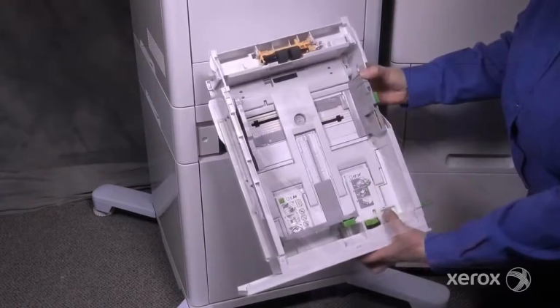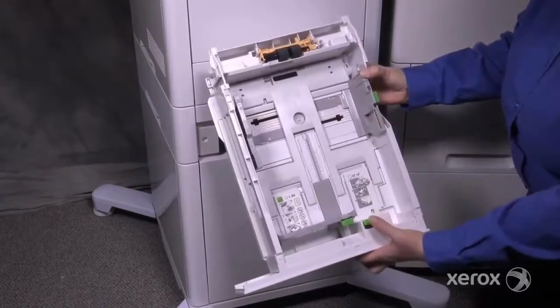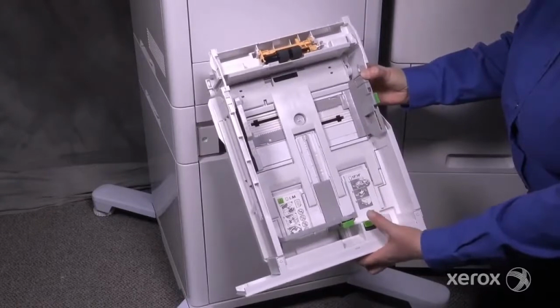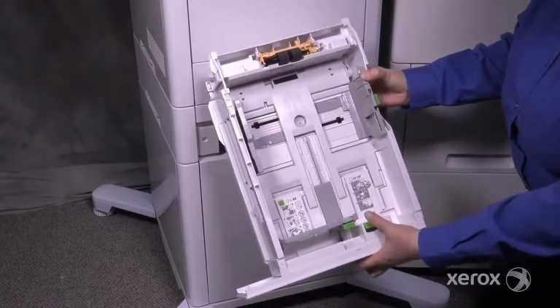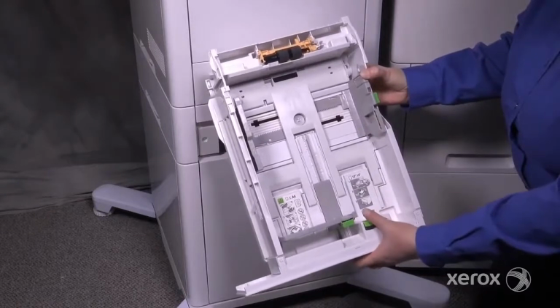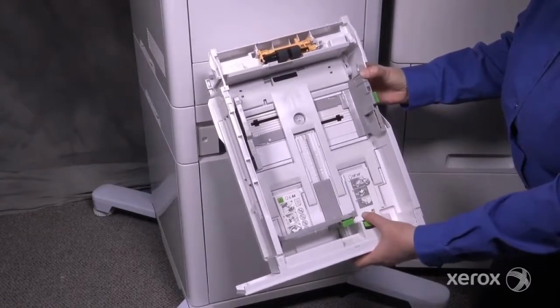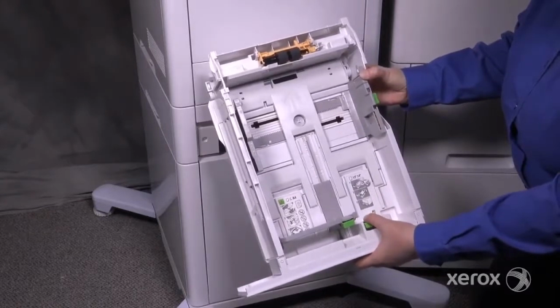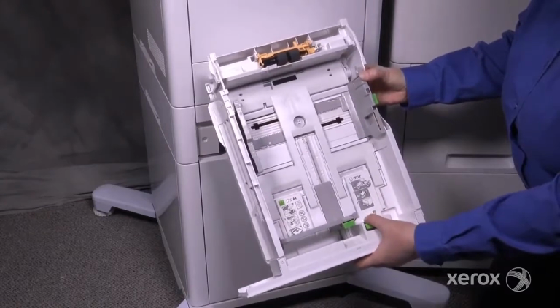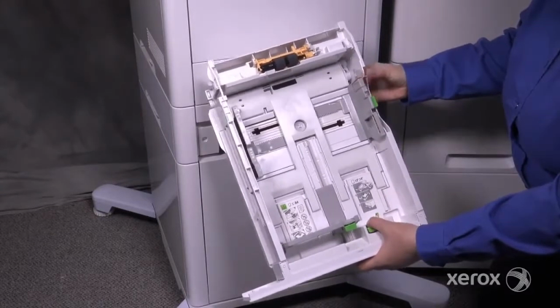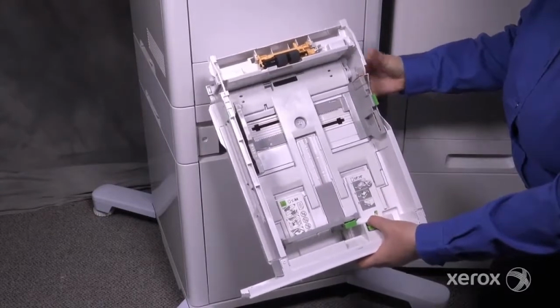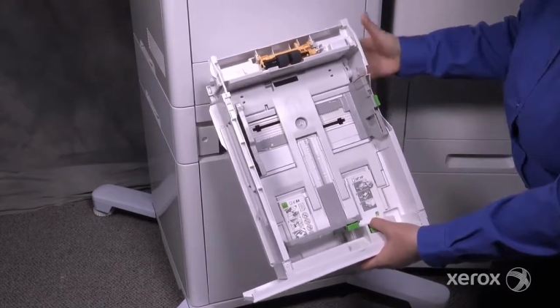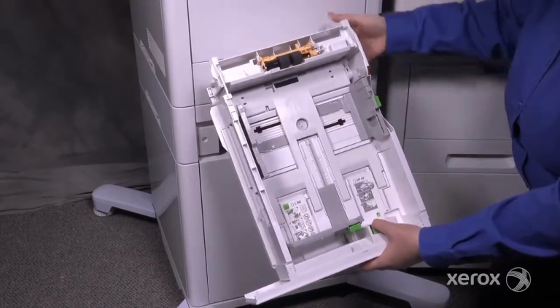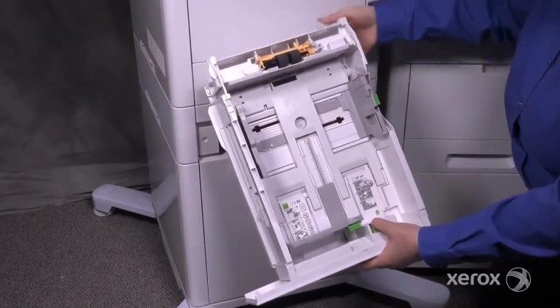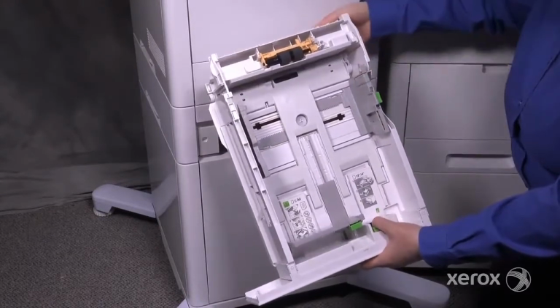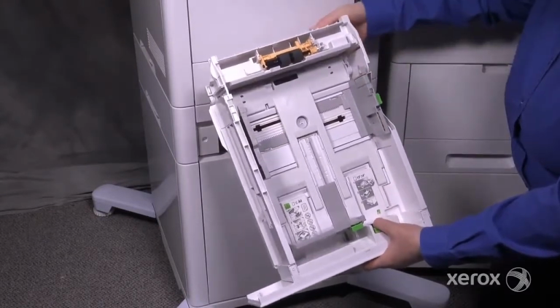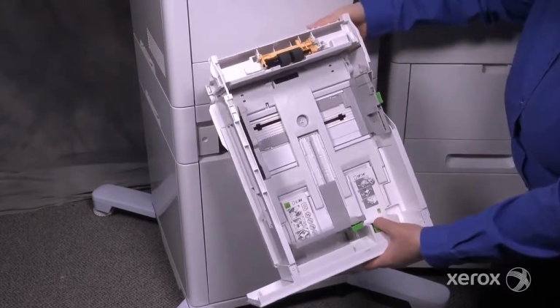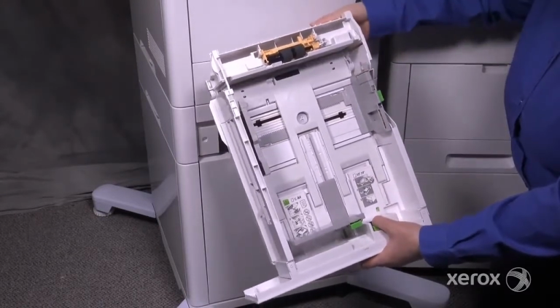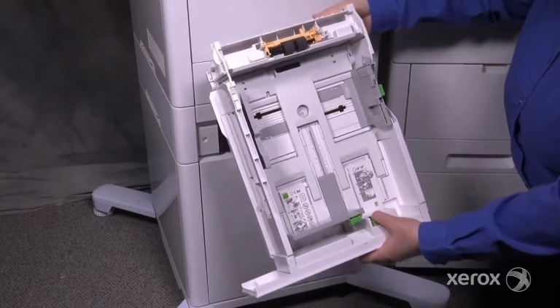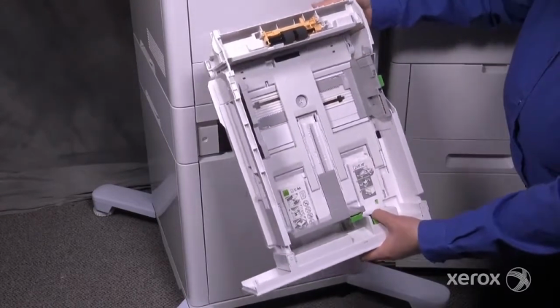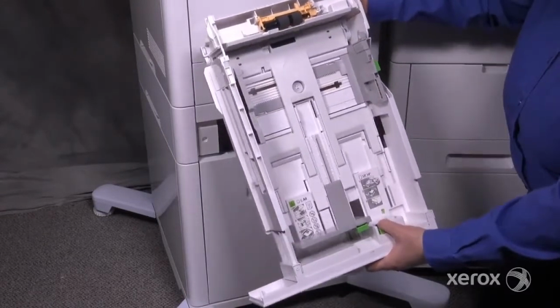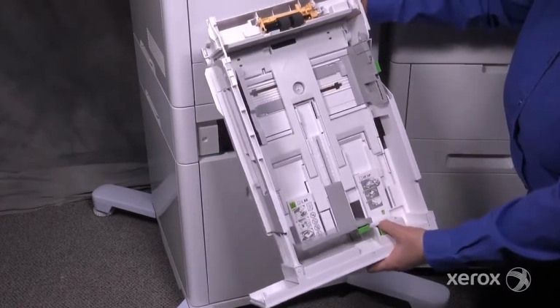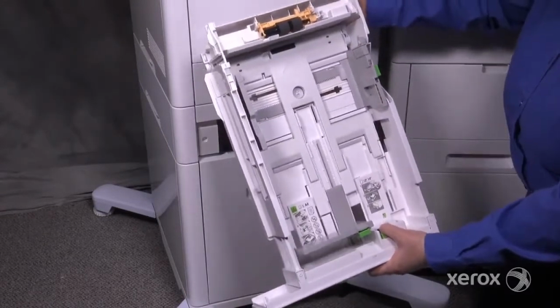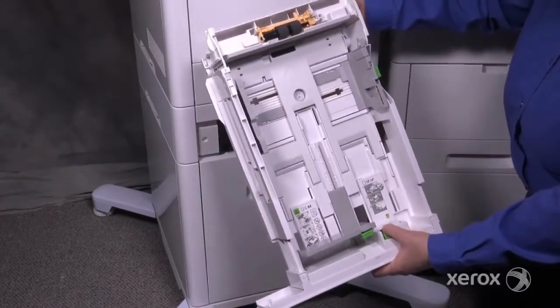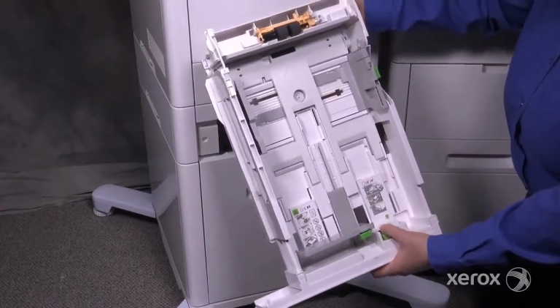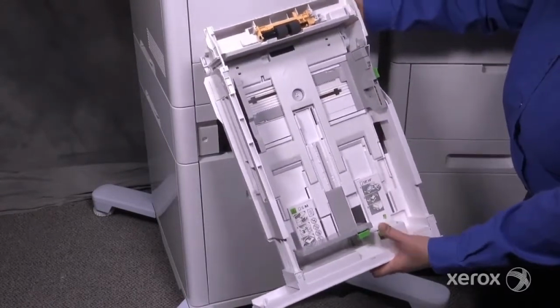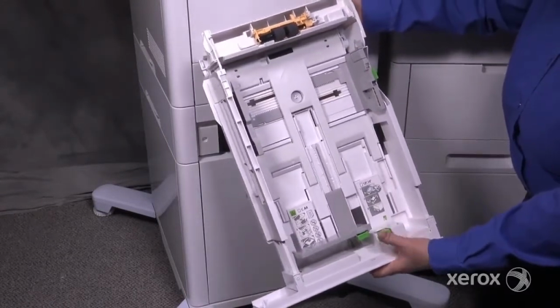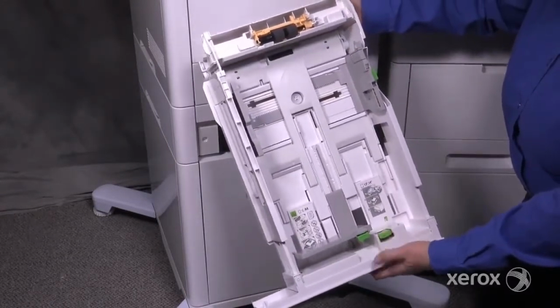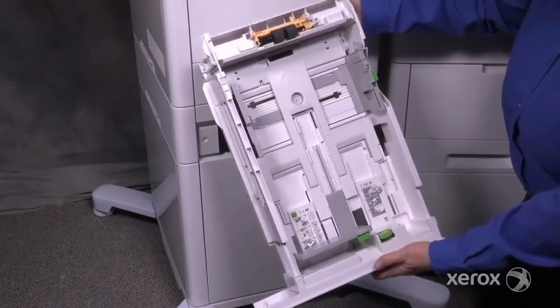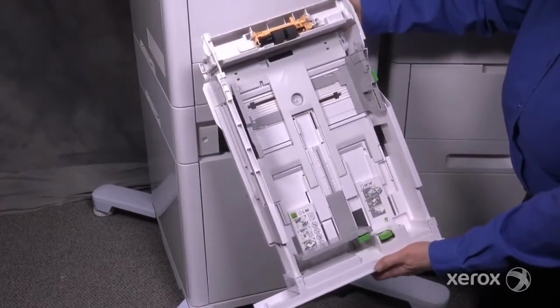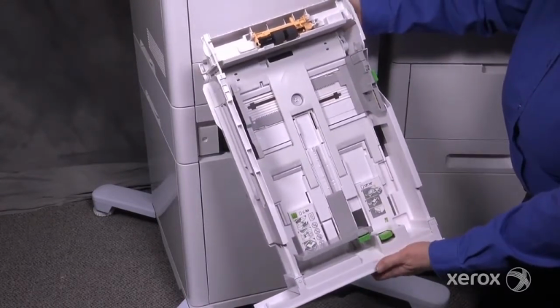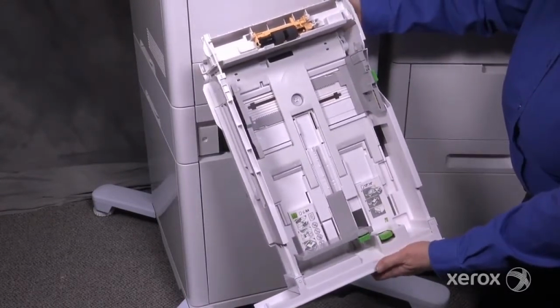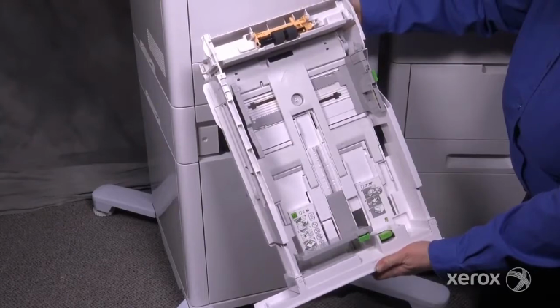To load longer paper, release the button in the front of the tray that allows the tray to extend.